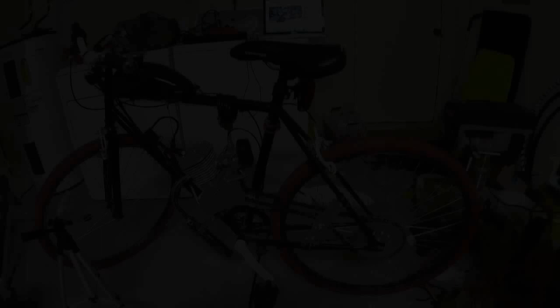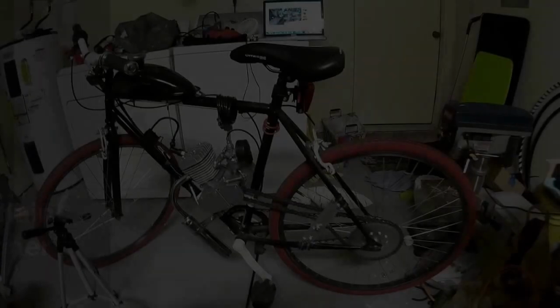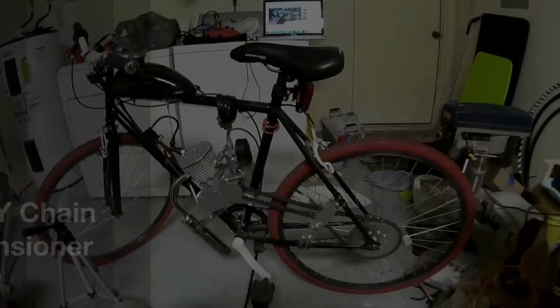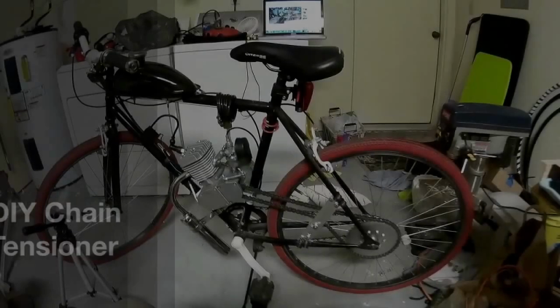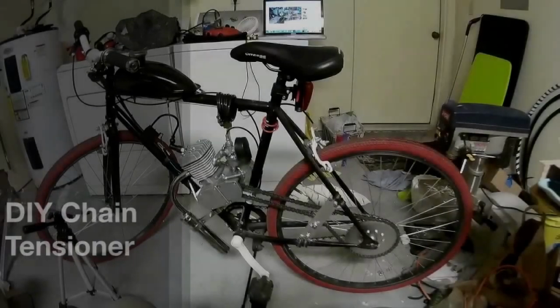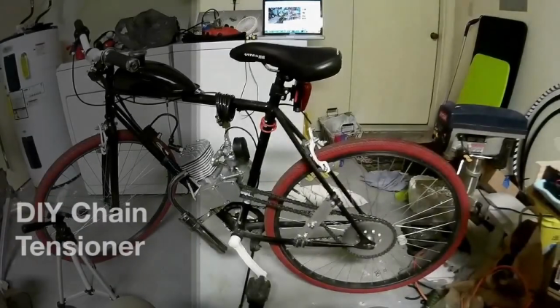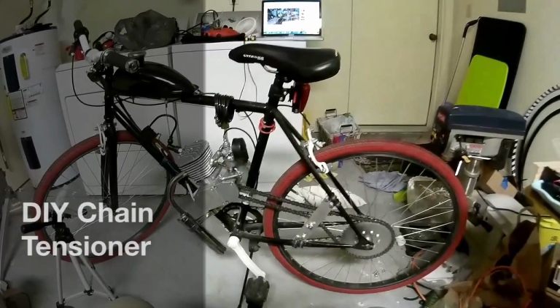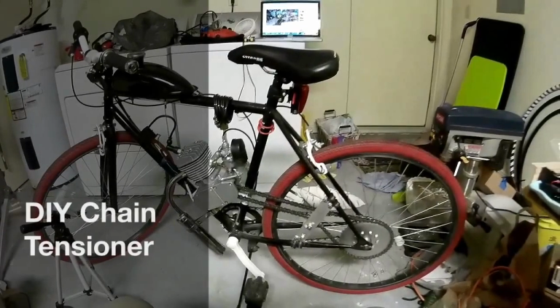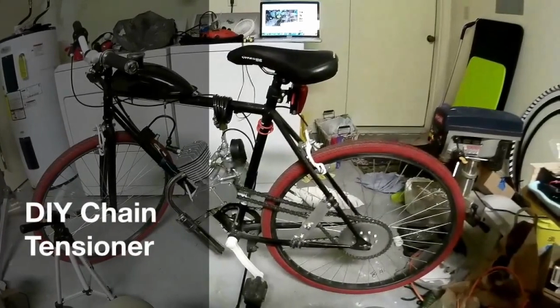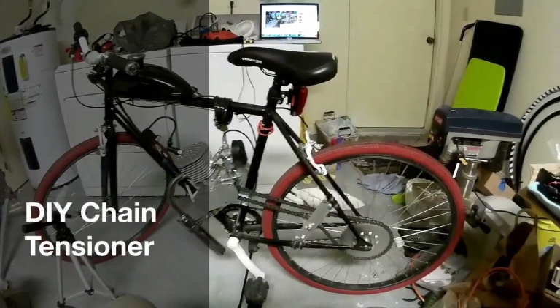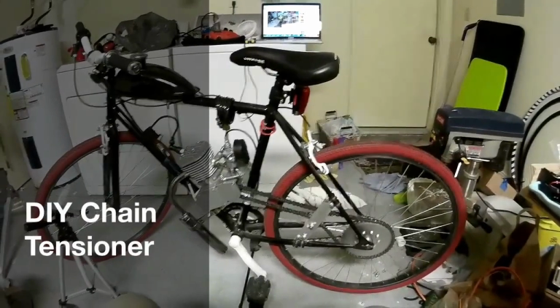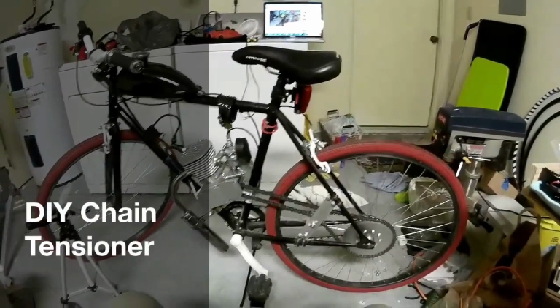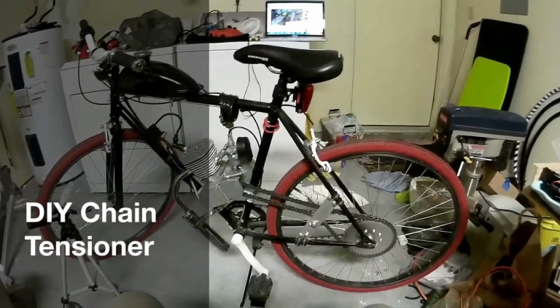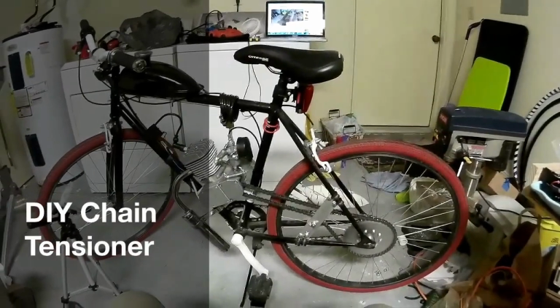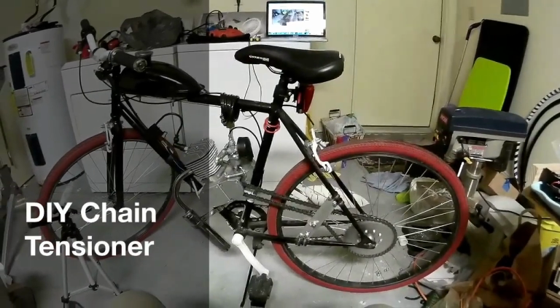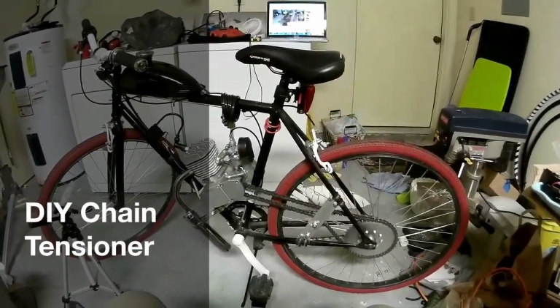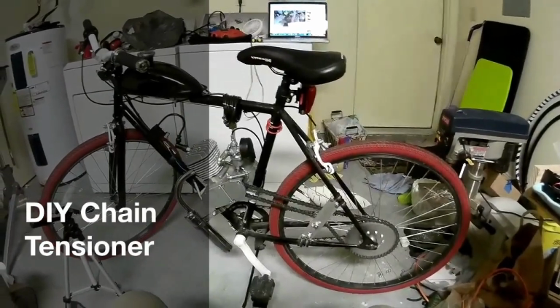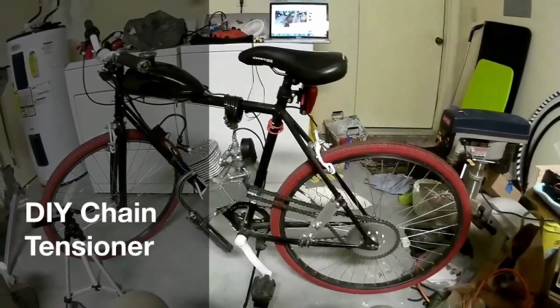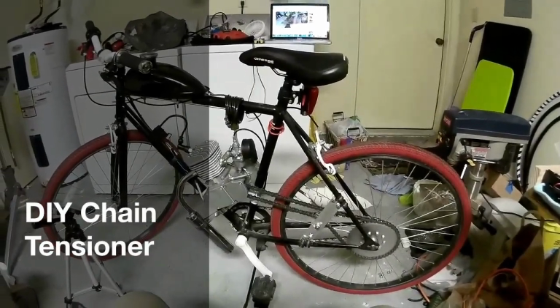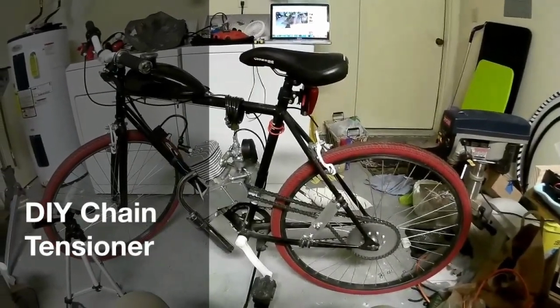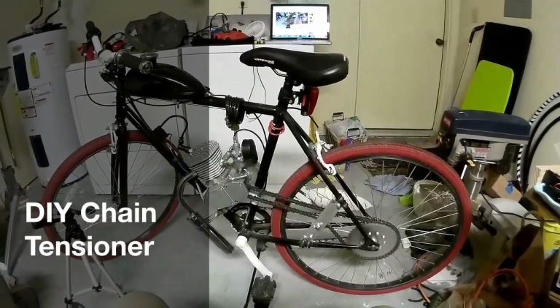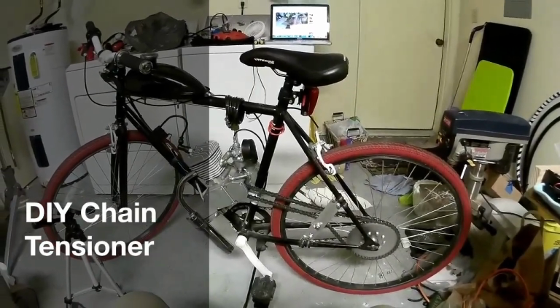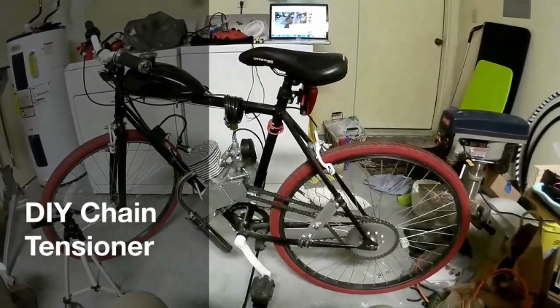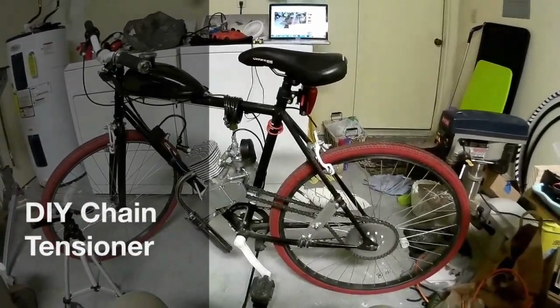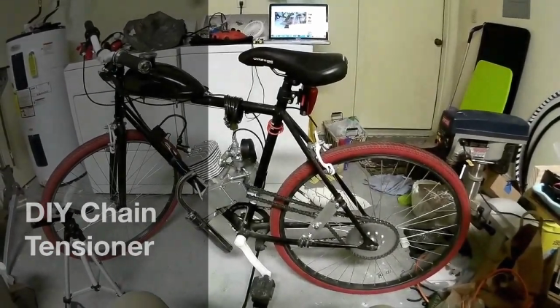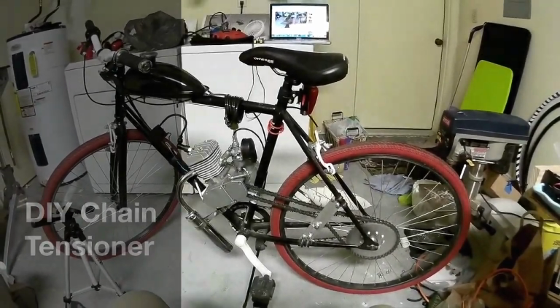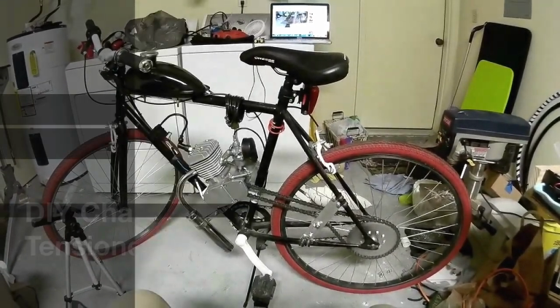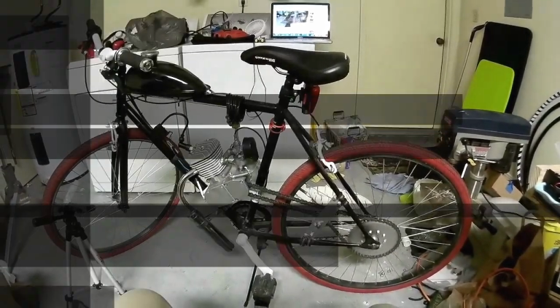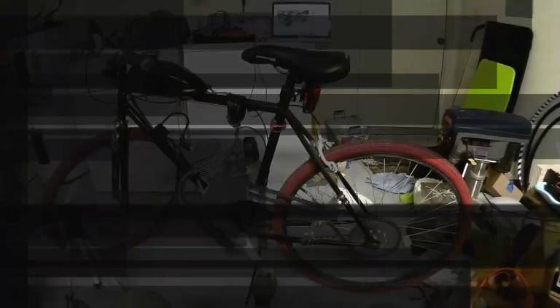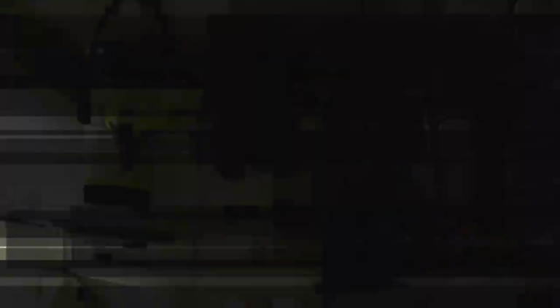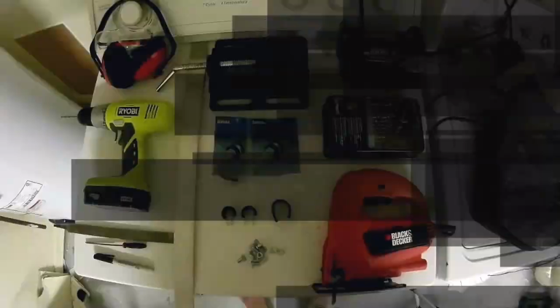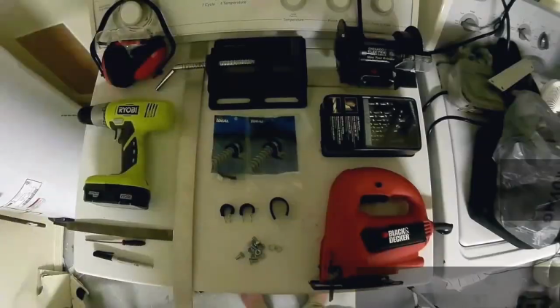Hey guys, today I'm going to teach you how to make a DIY chain tensioner for your motorized bicycle.